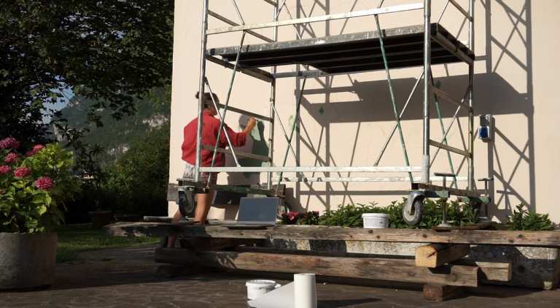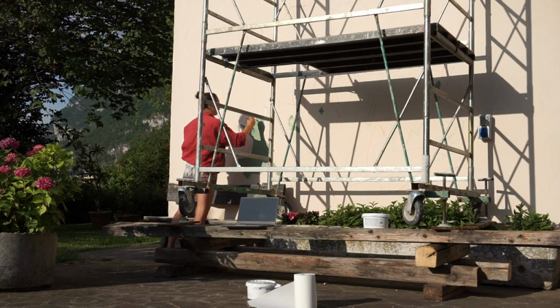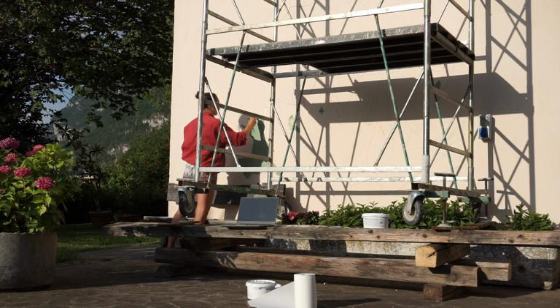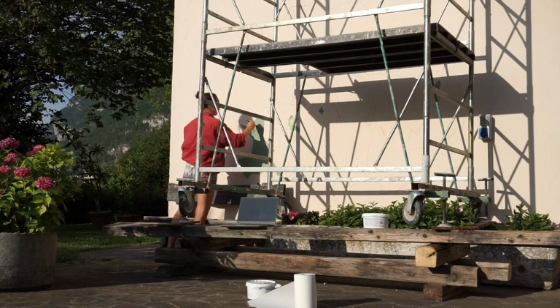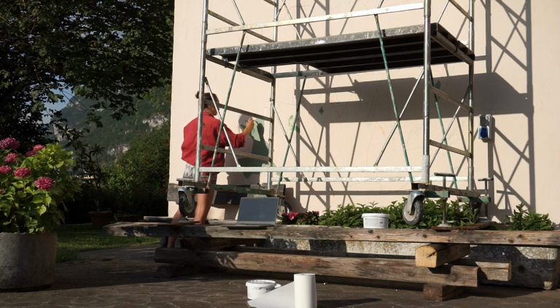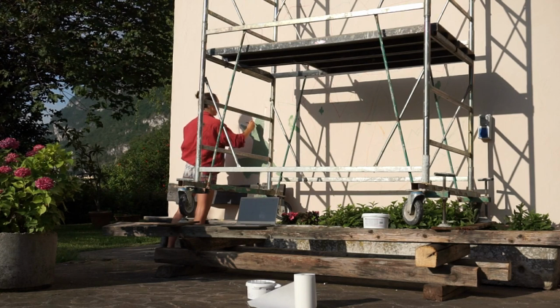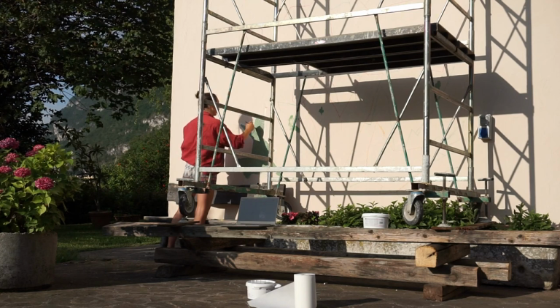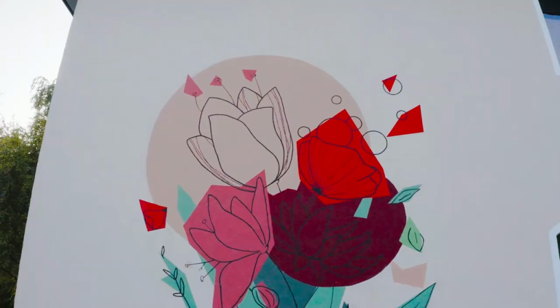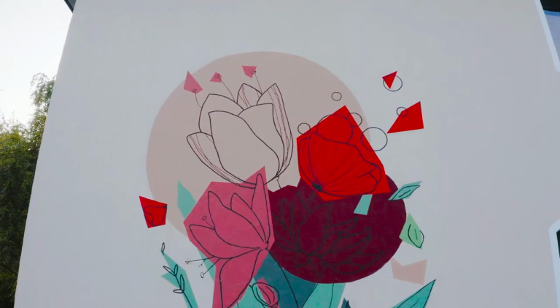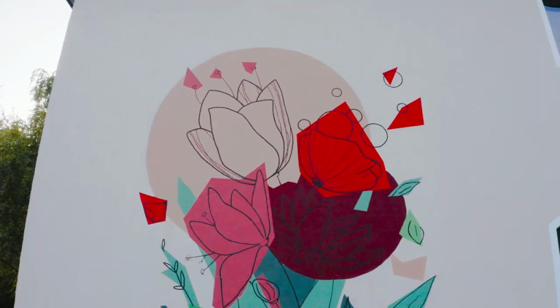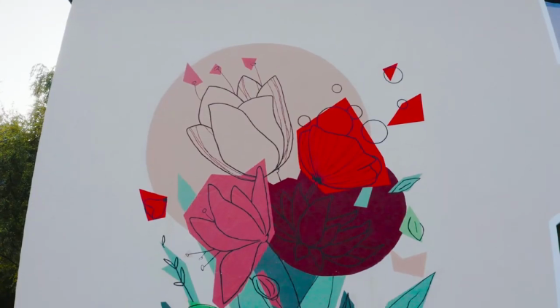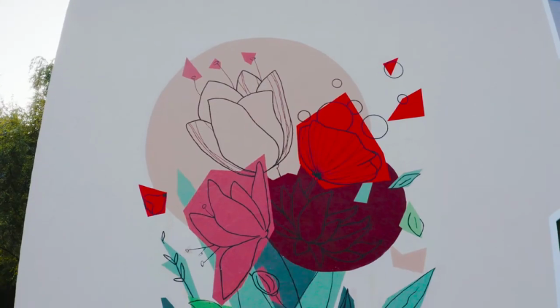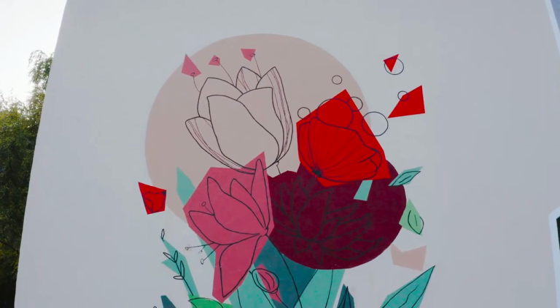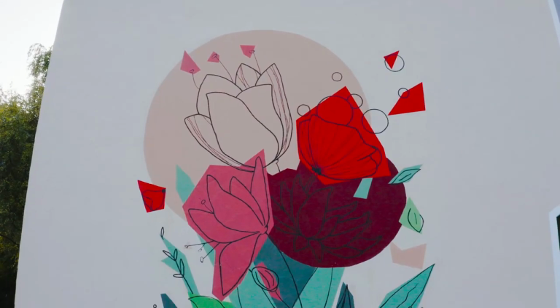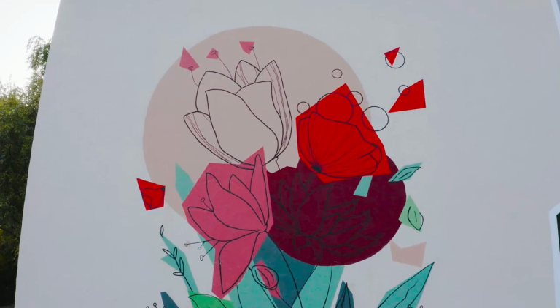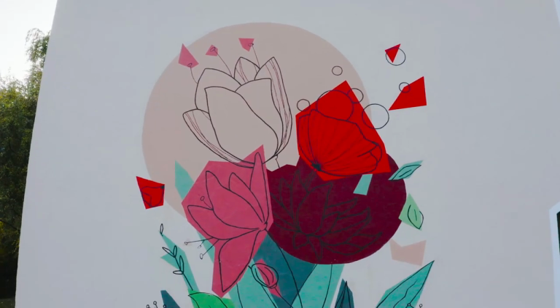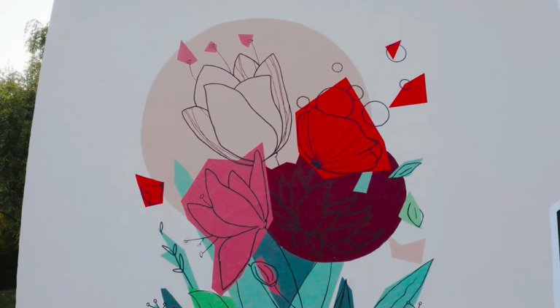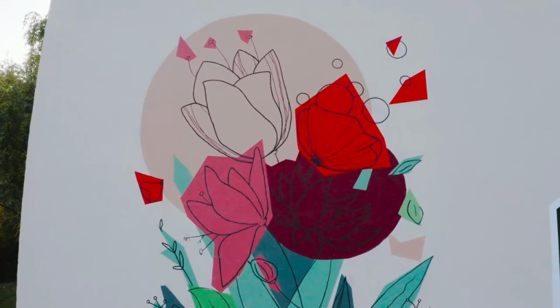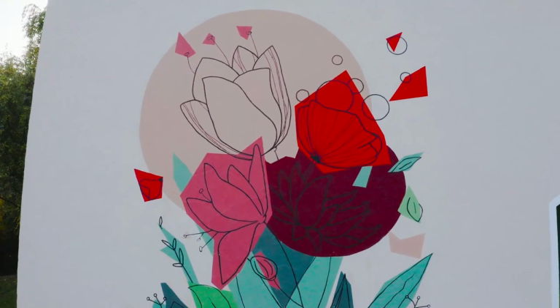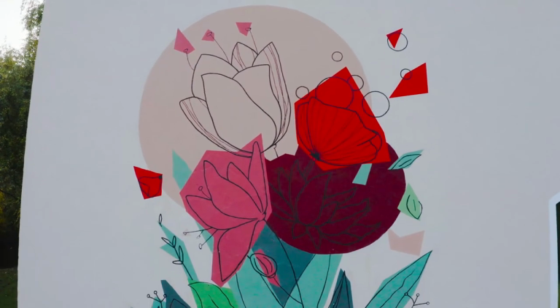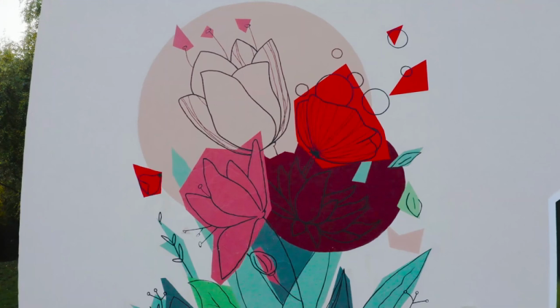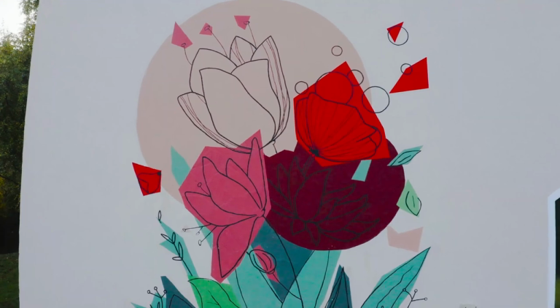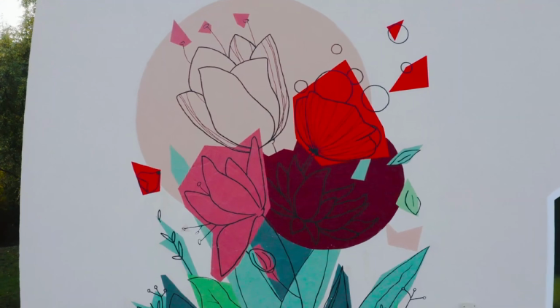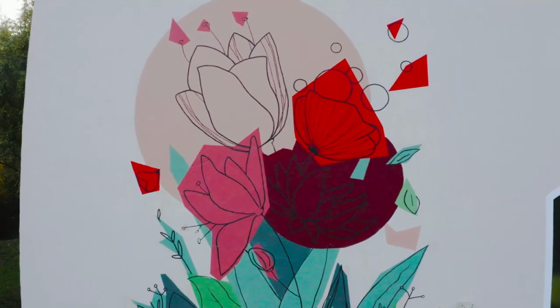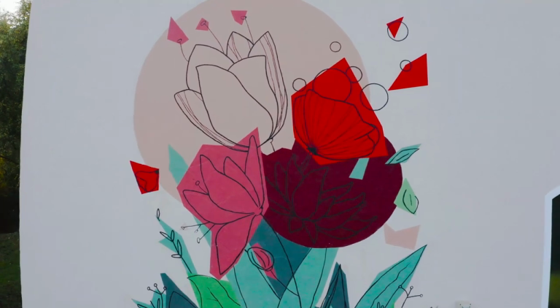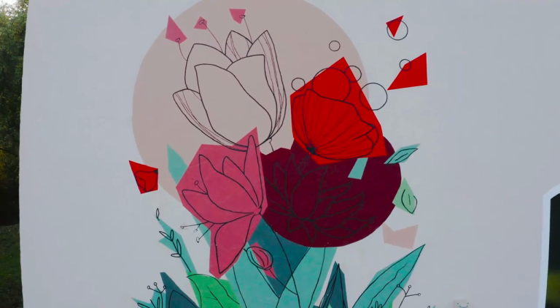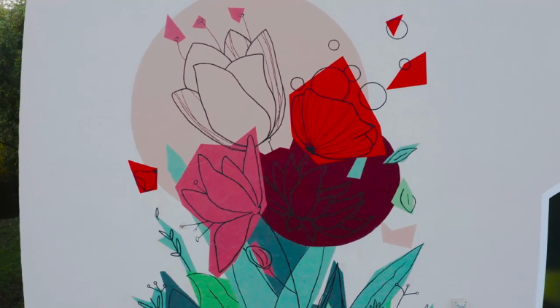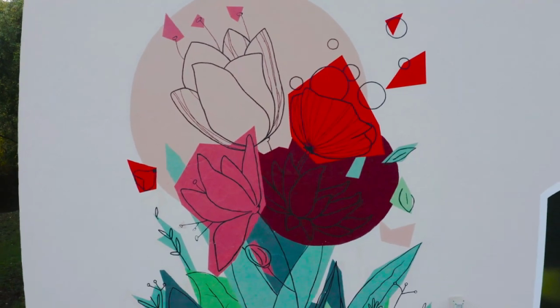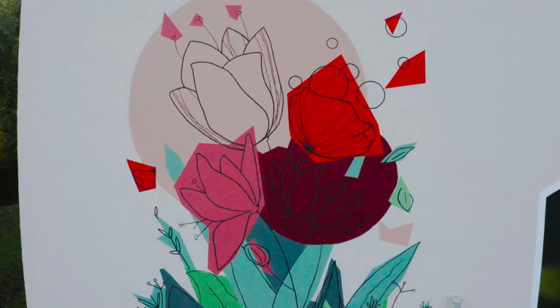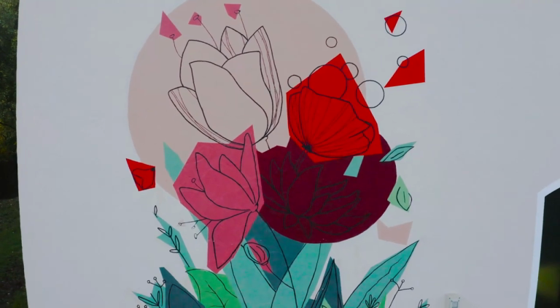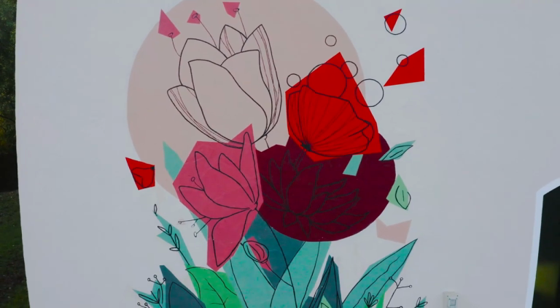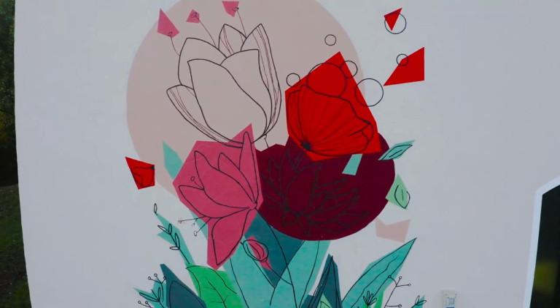I really love the process of painting this mural and I am looking forward to new projects.